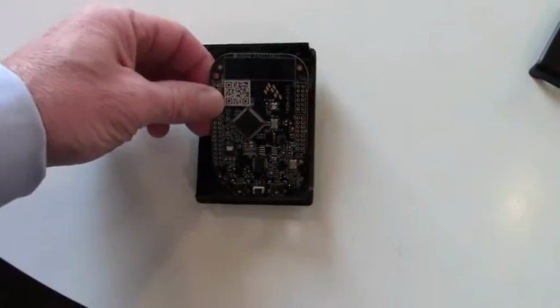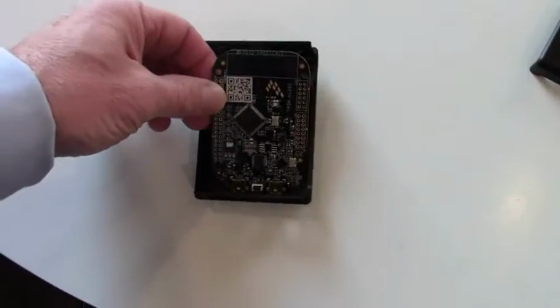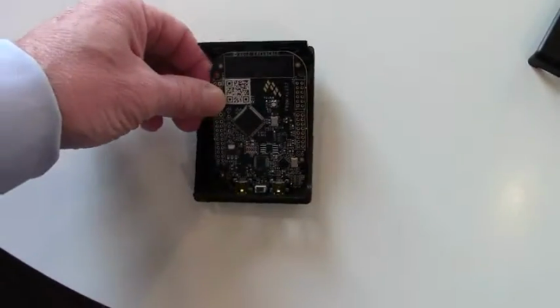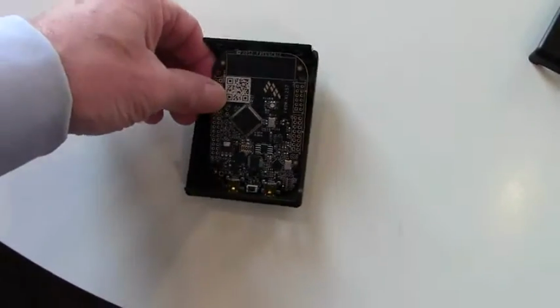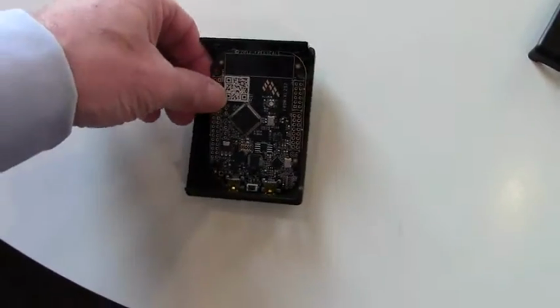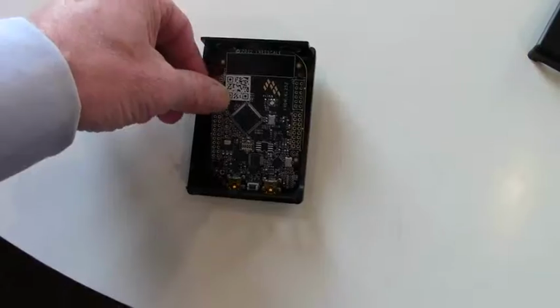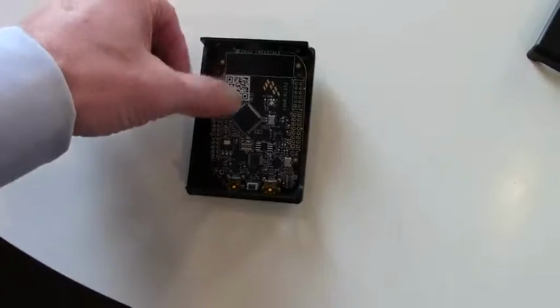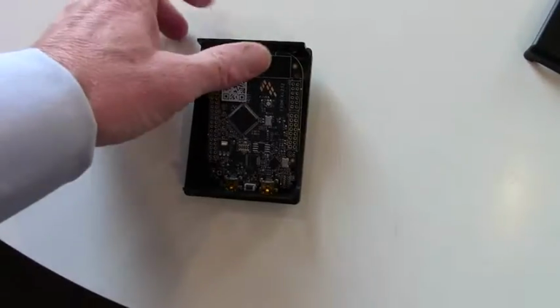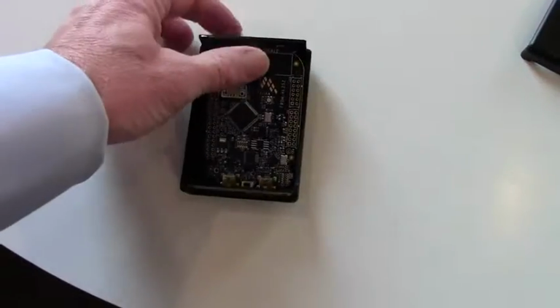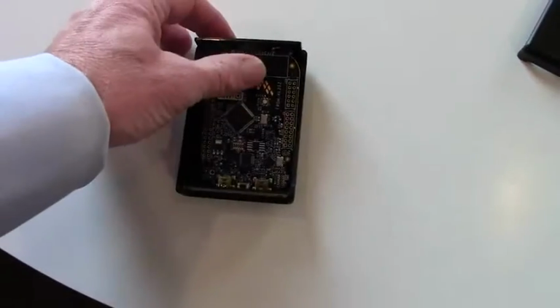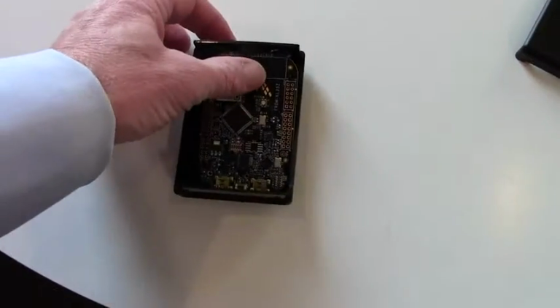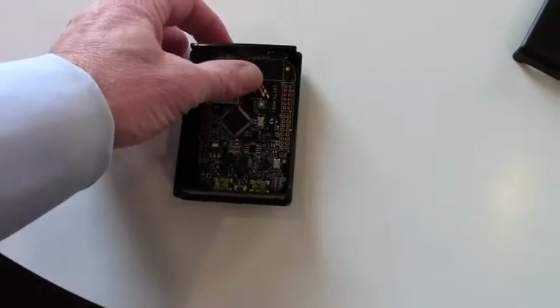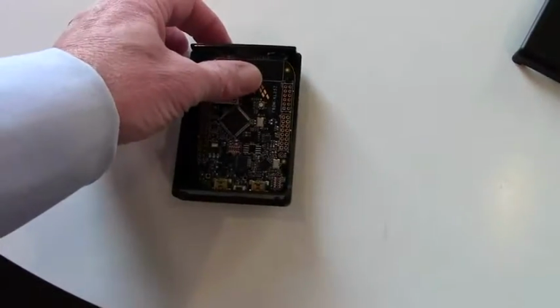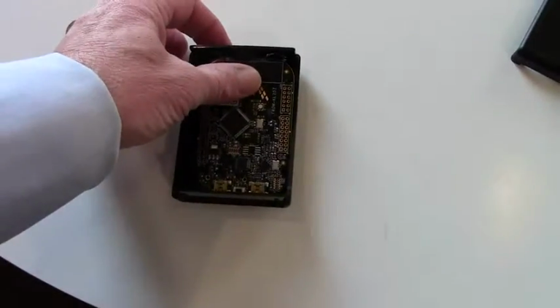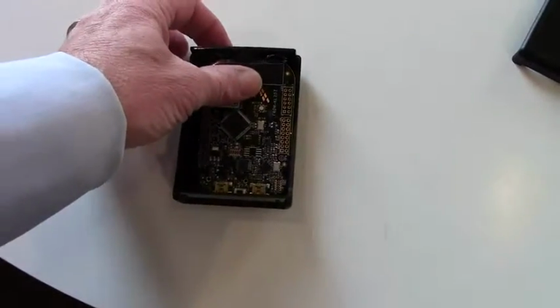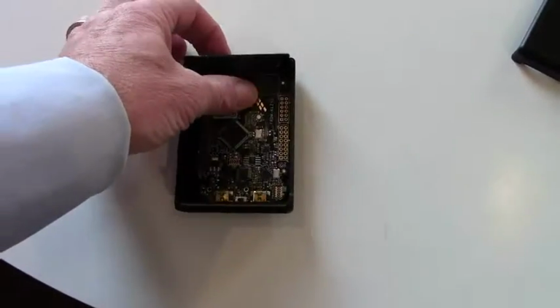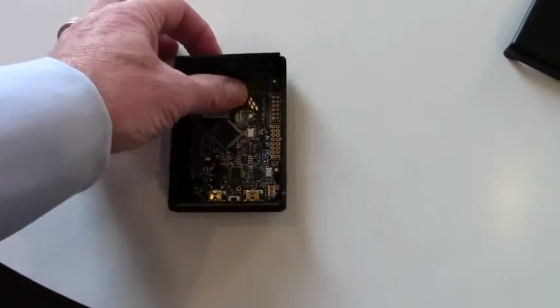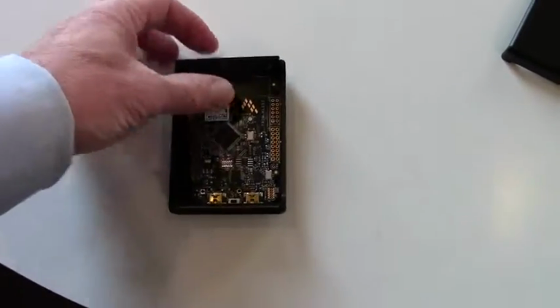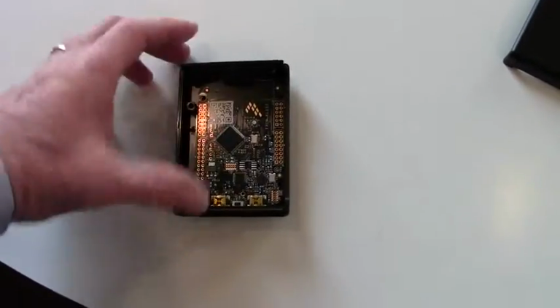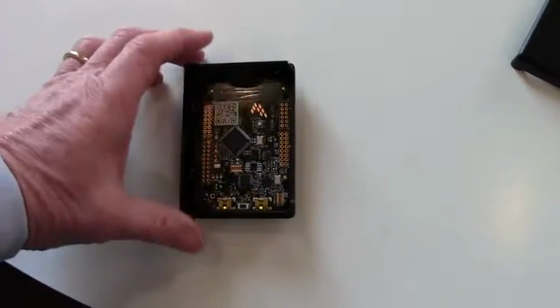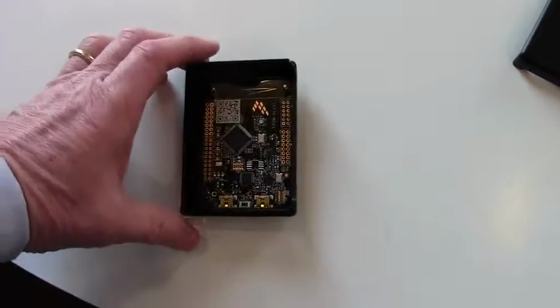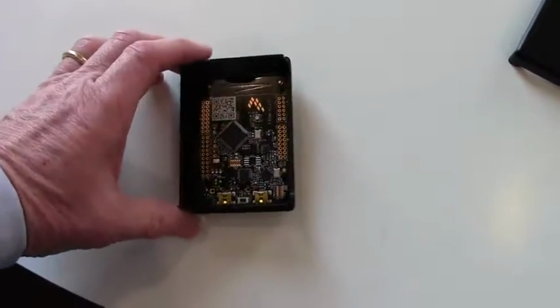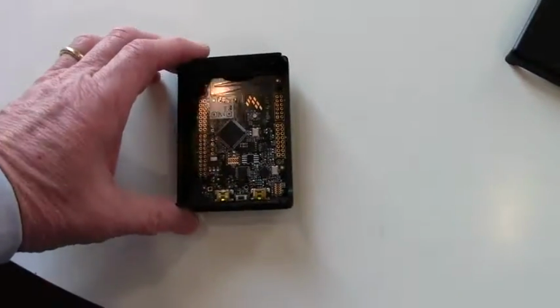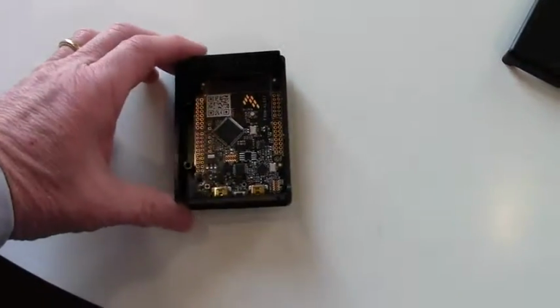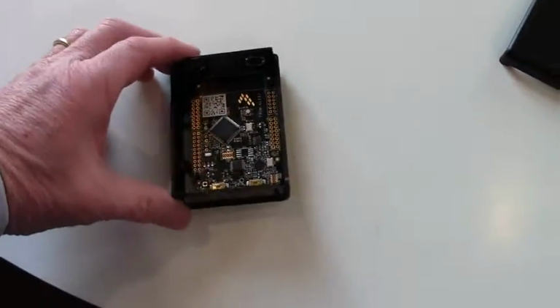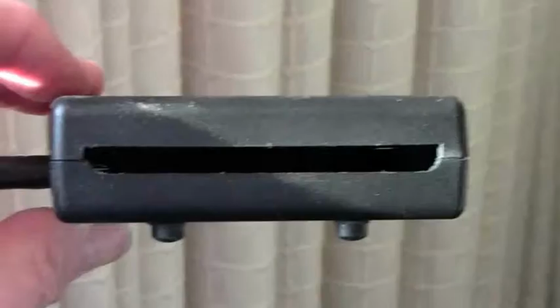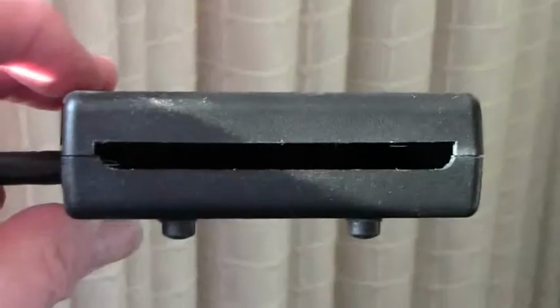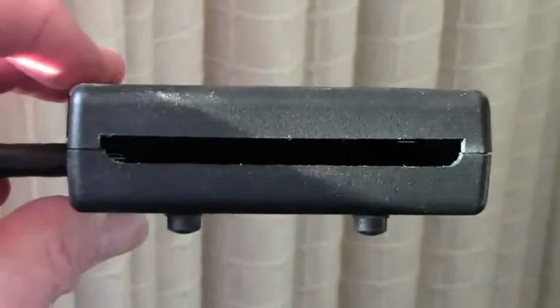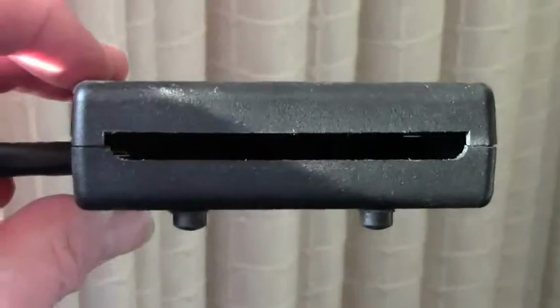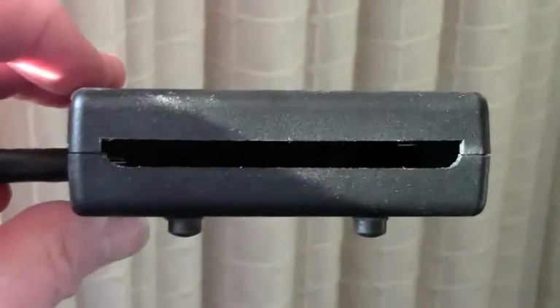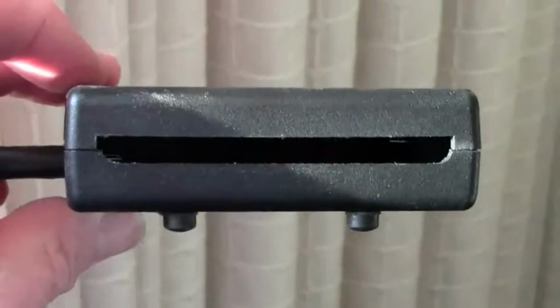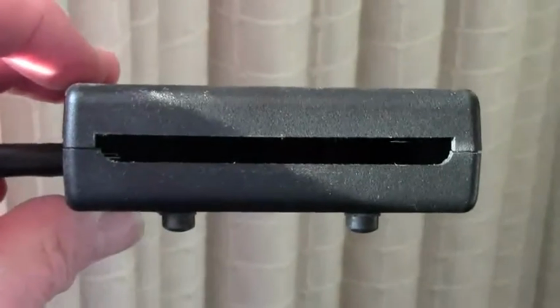The board slips into place, secured by a snug fit, rather than potentially damaging hardware.